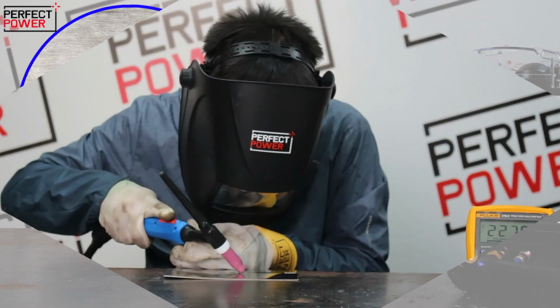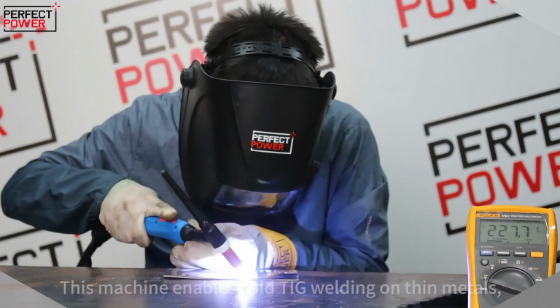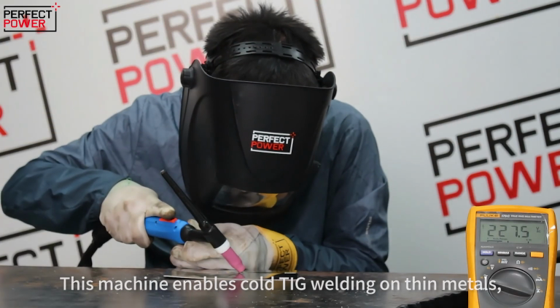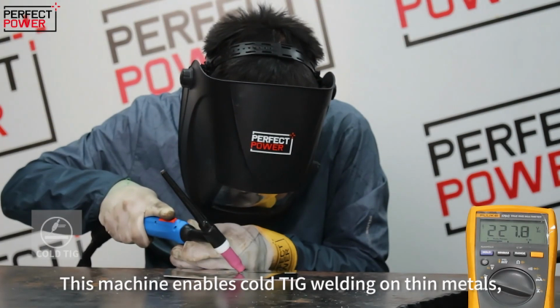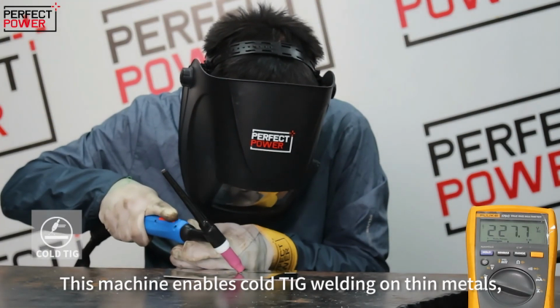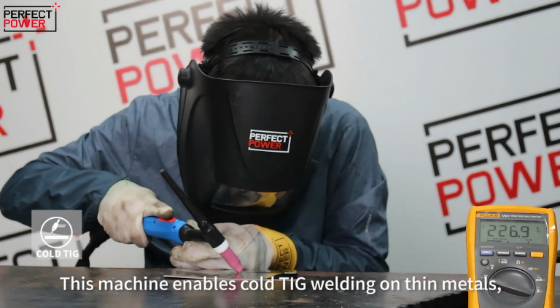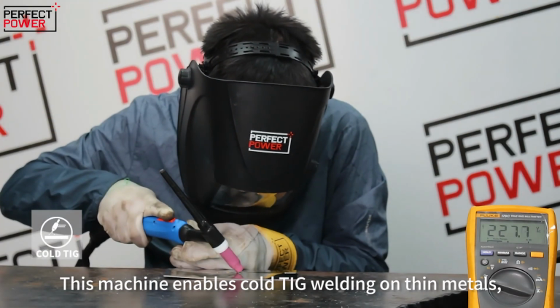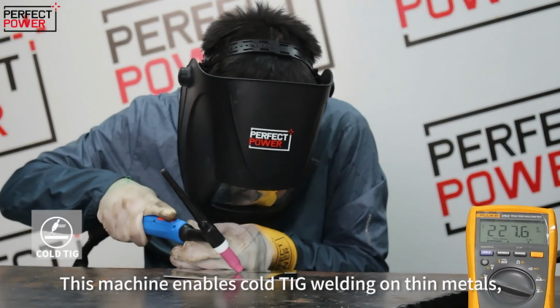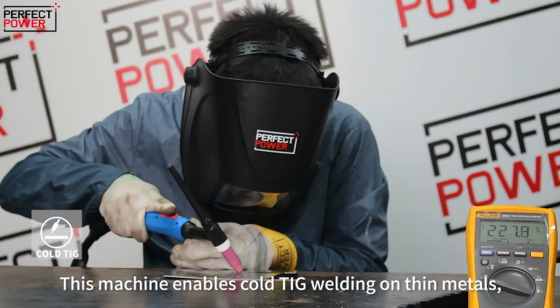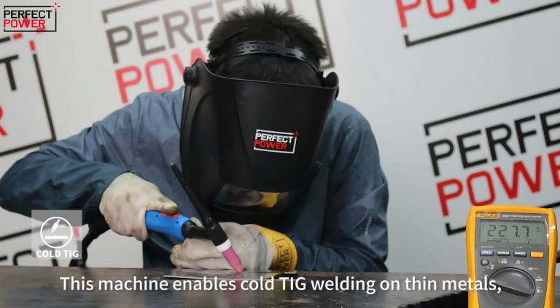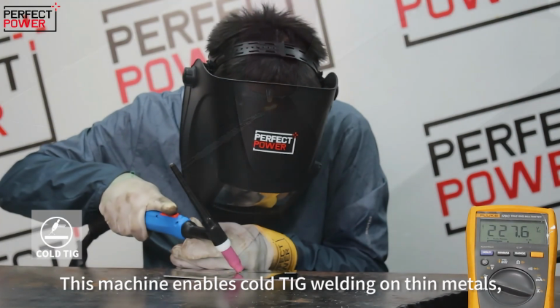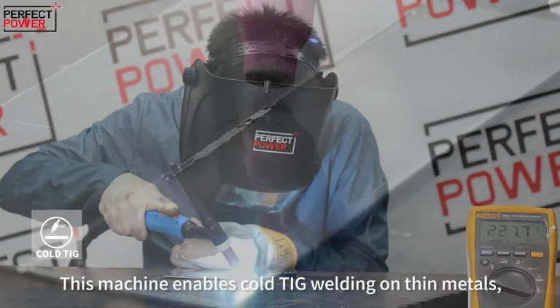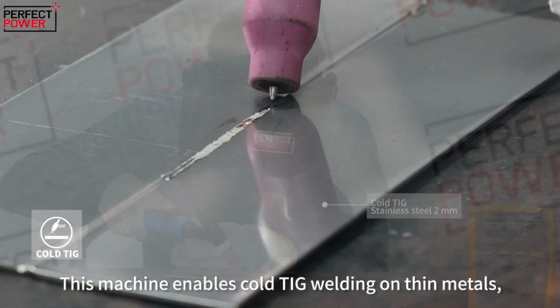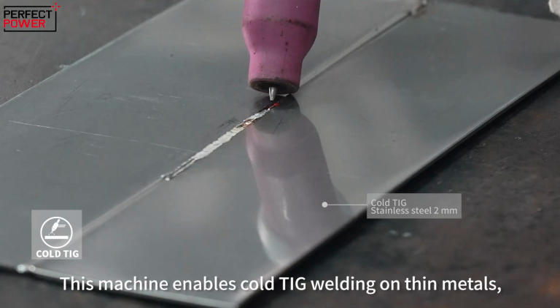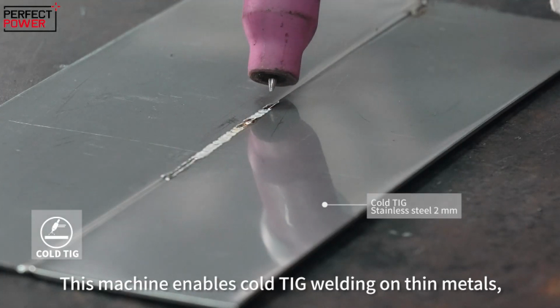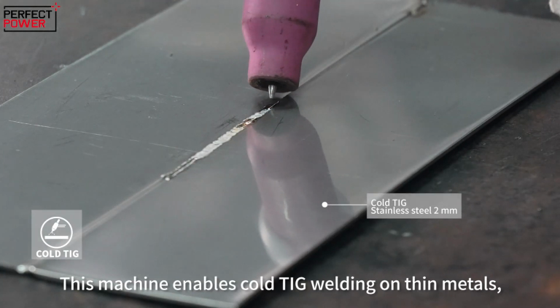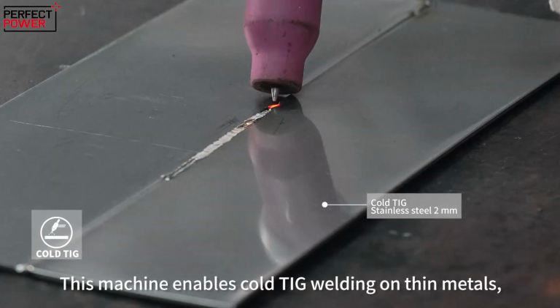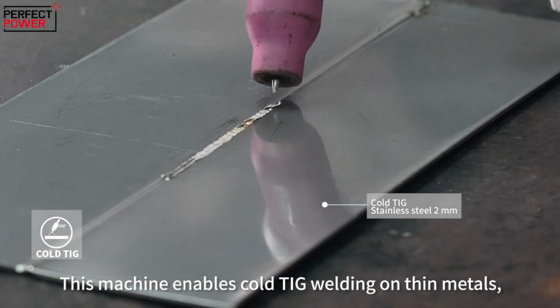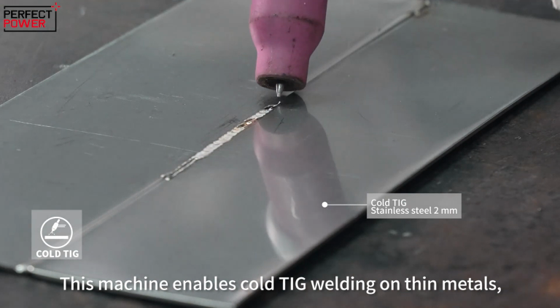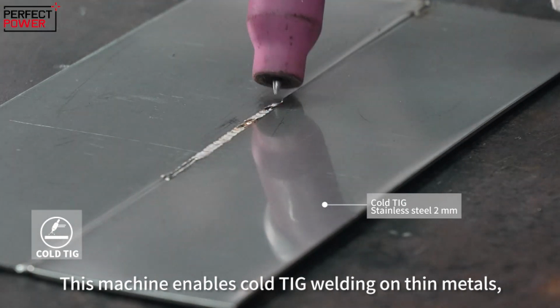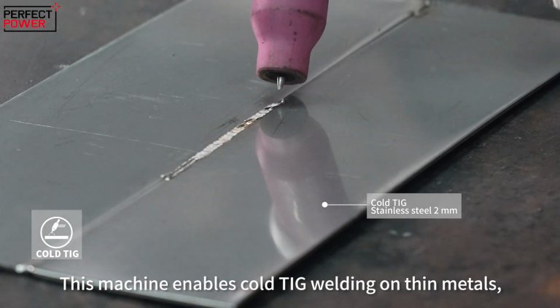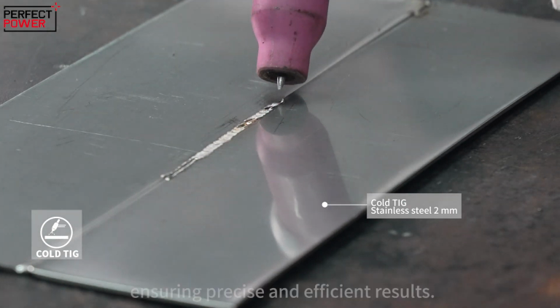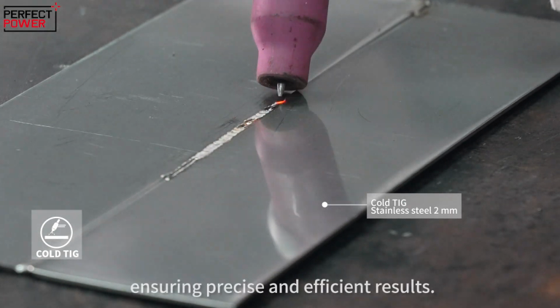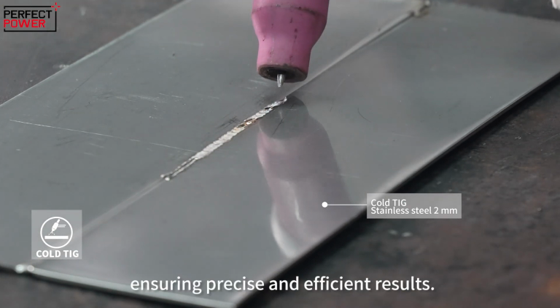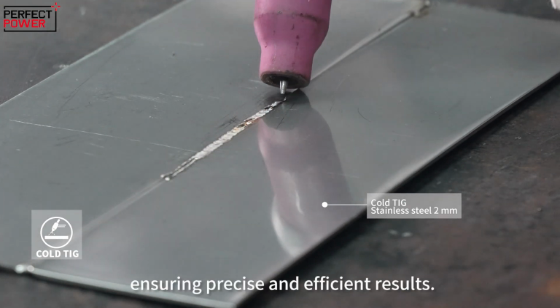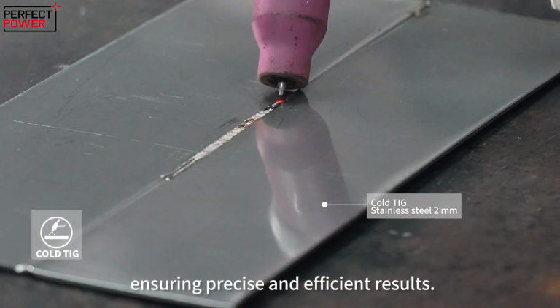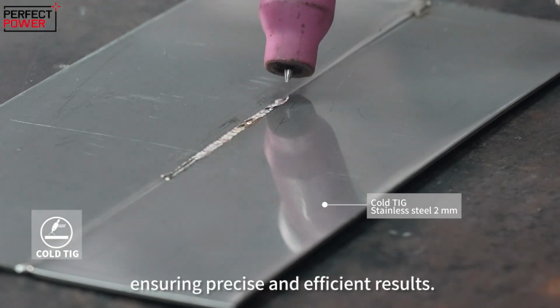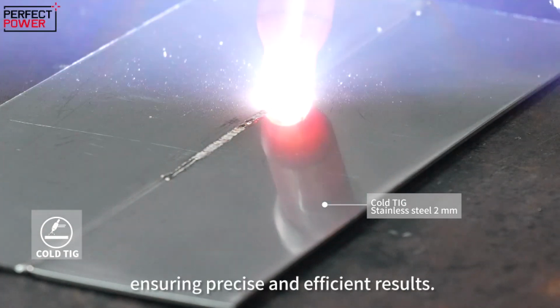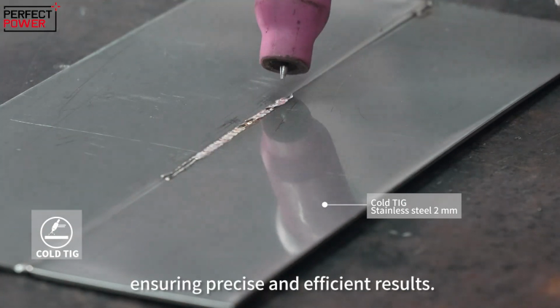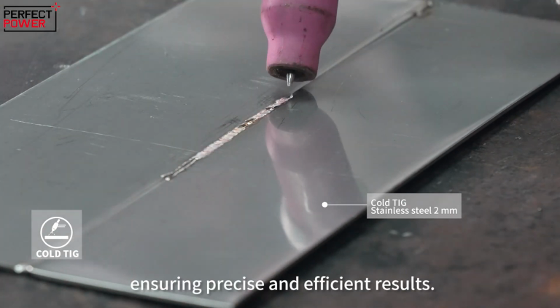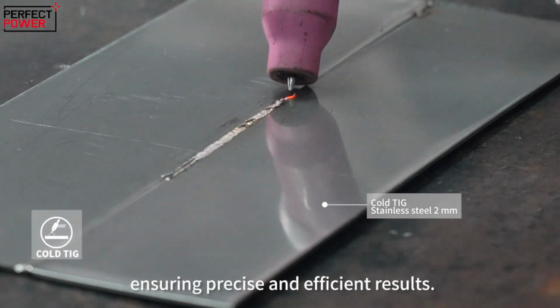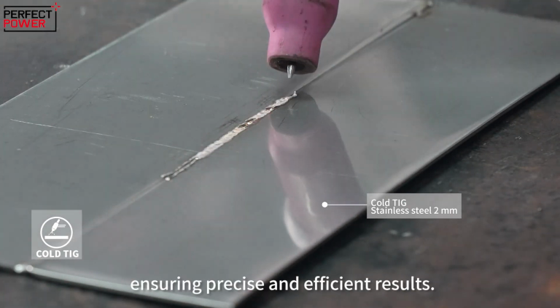This machine enables cold TIG welding on thin metals, ensuring precise and efficient results.